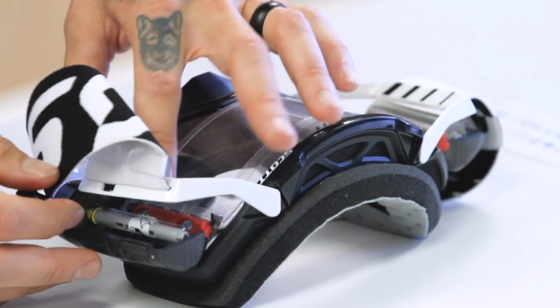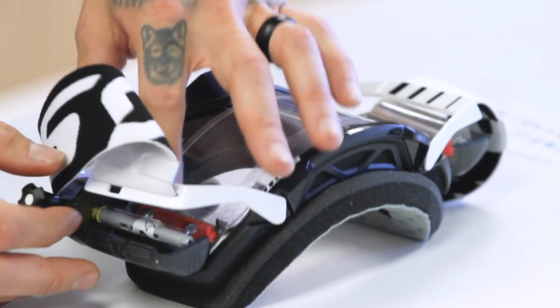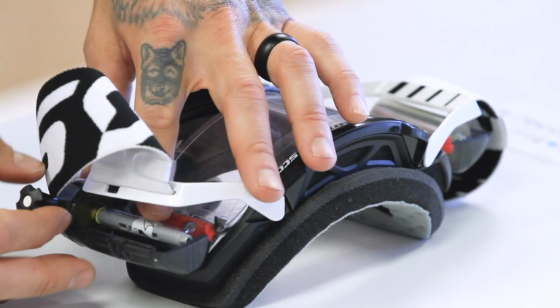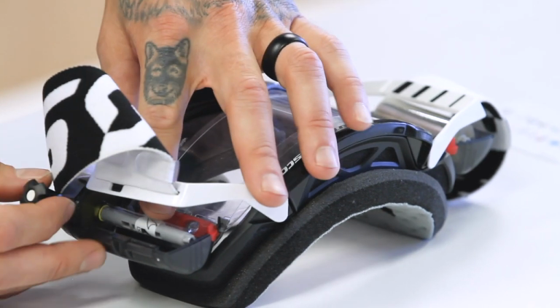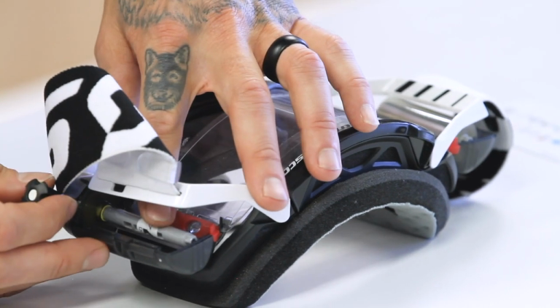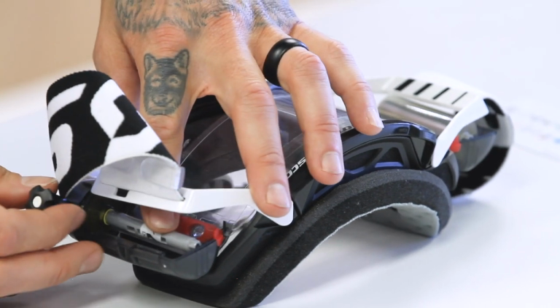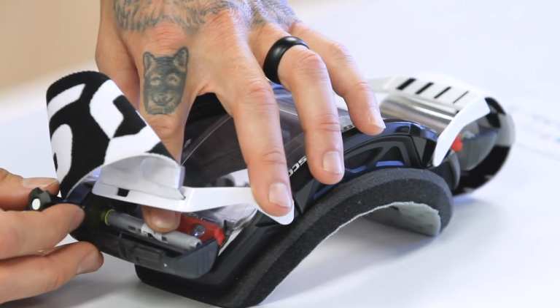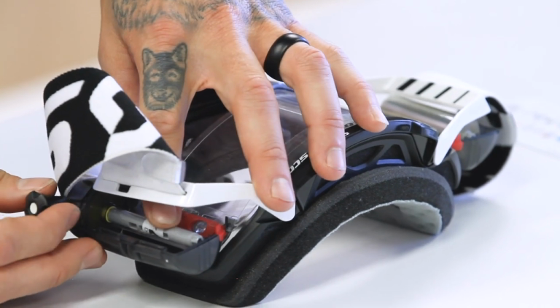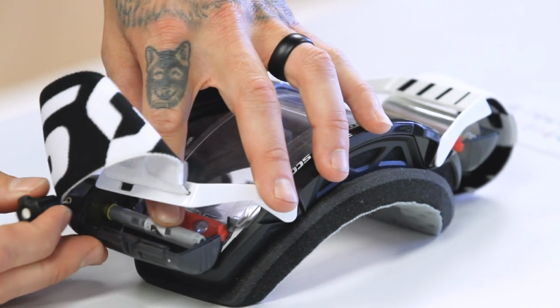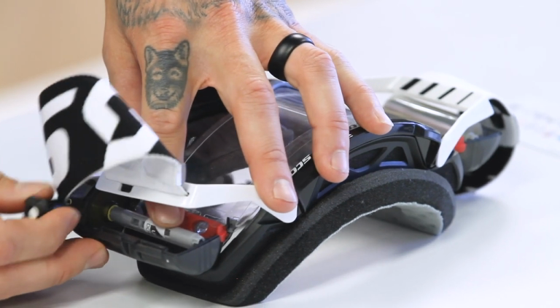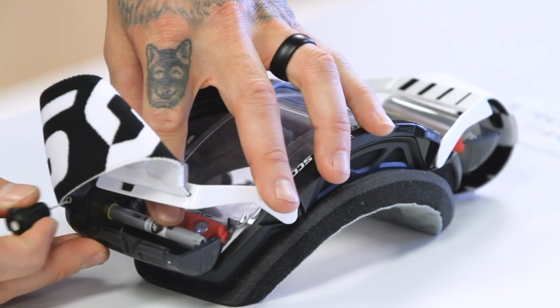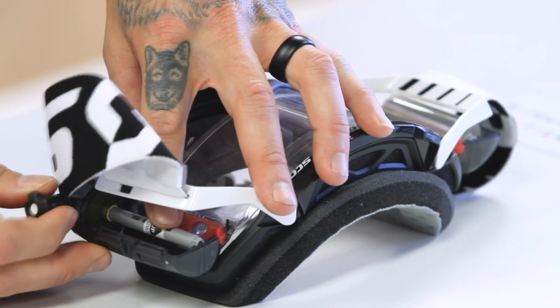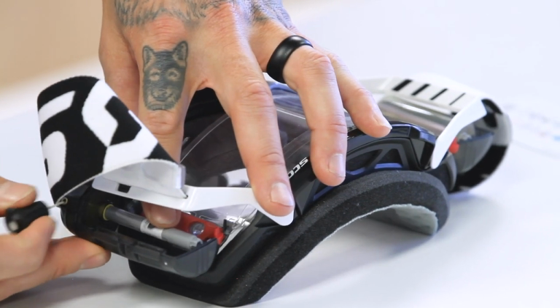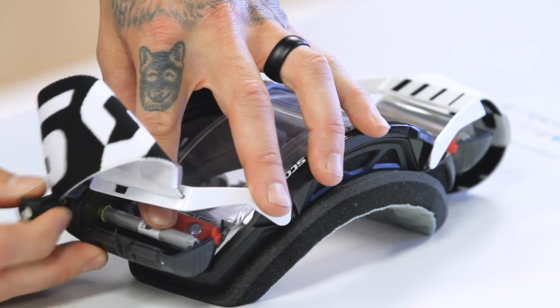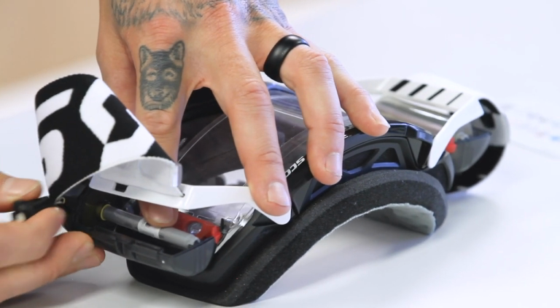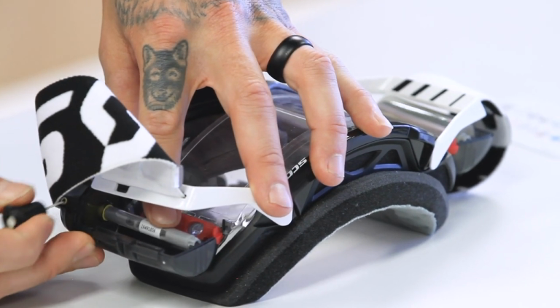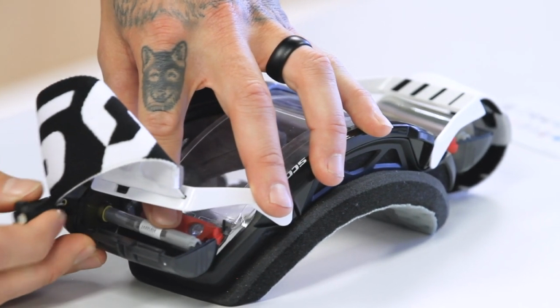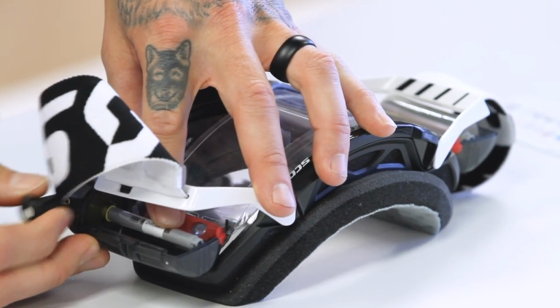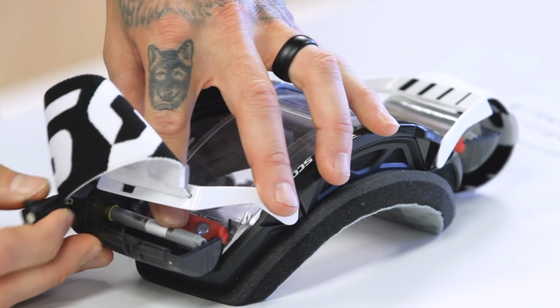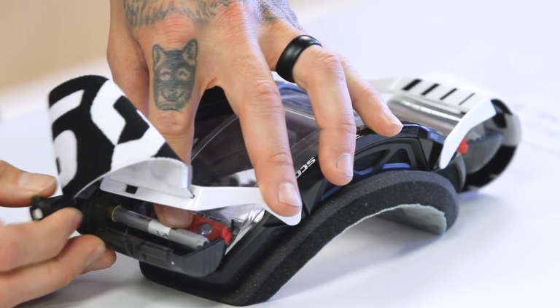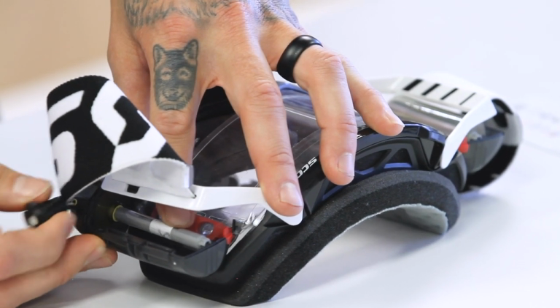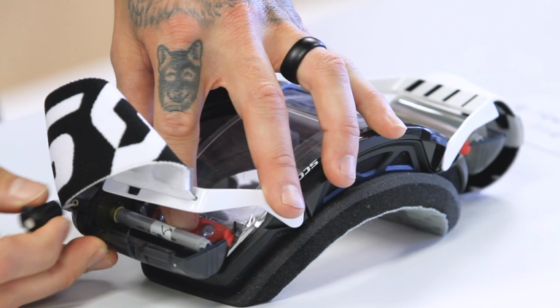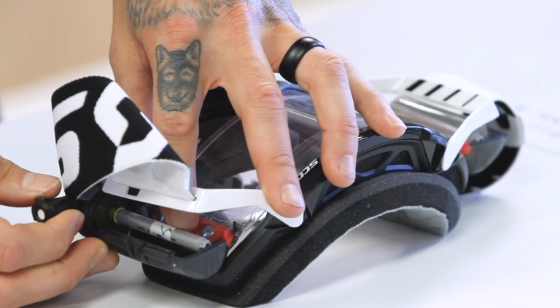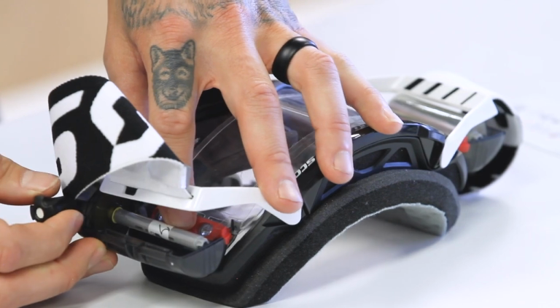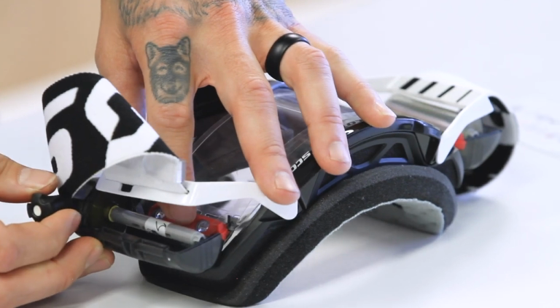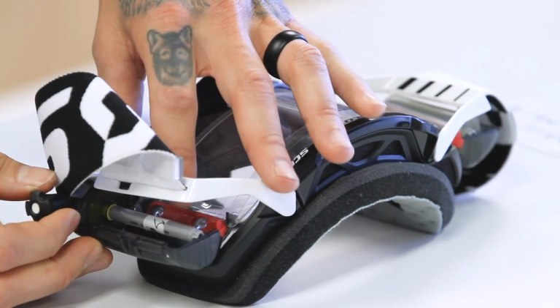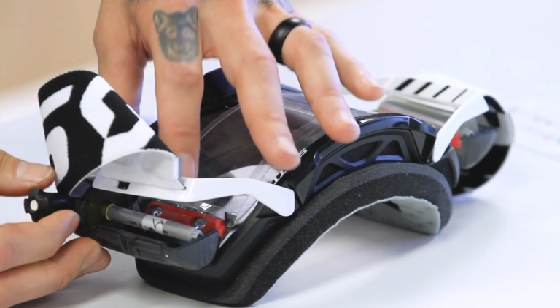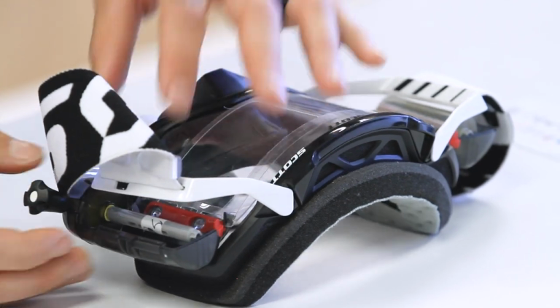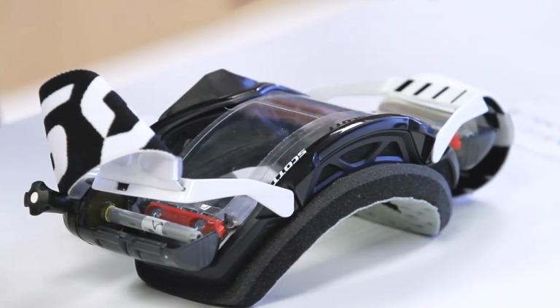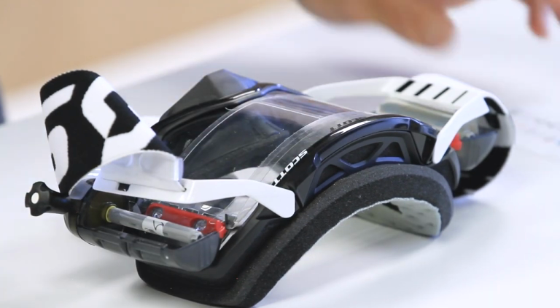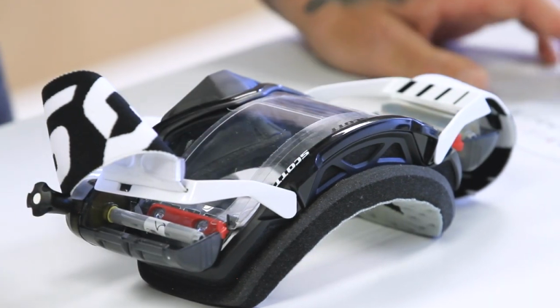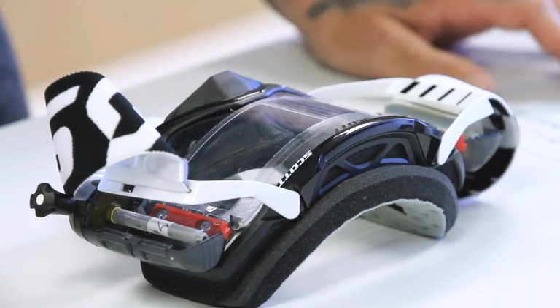Again, you can hold the spool and give it a little bit of a wind, then you're ready to put the doors on.